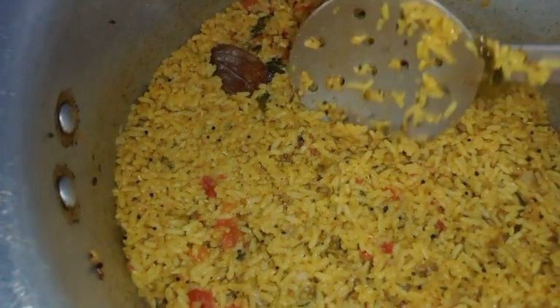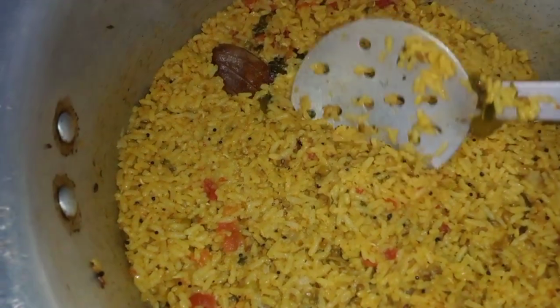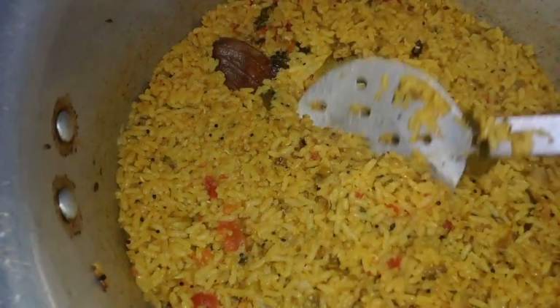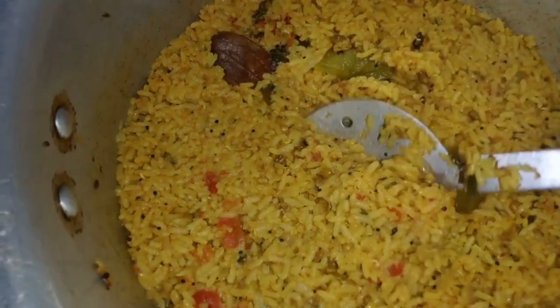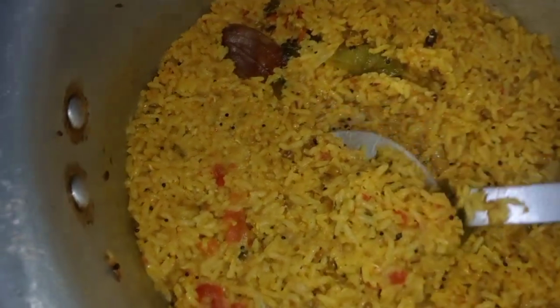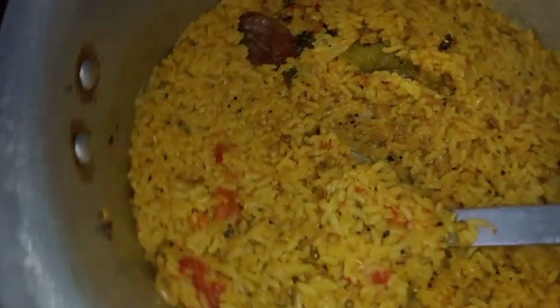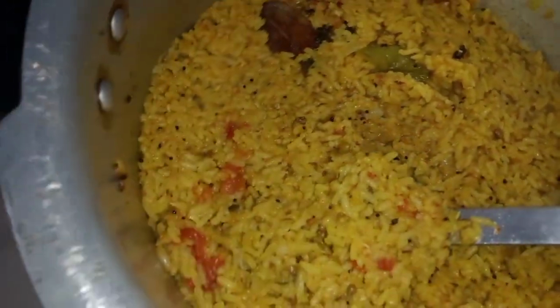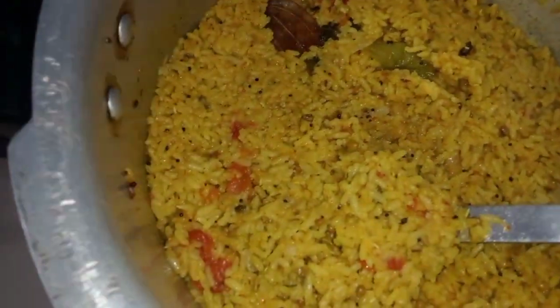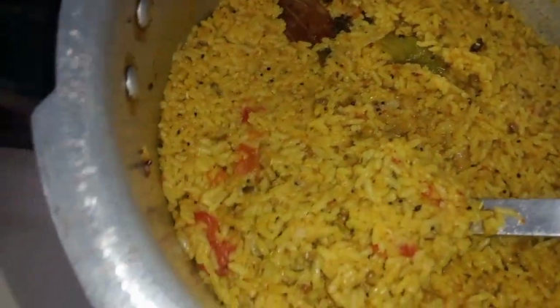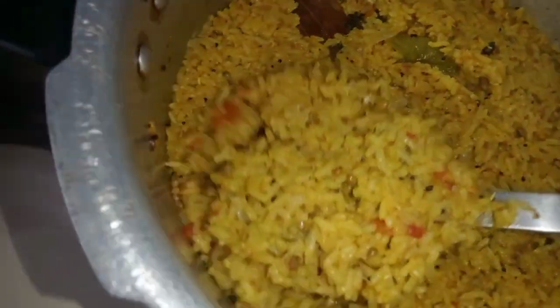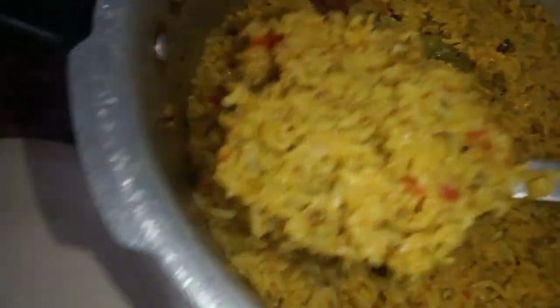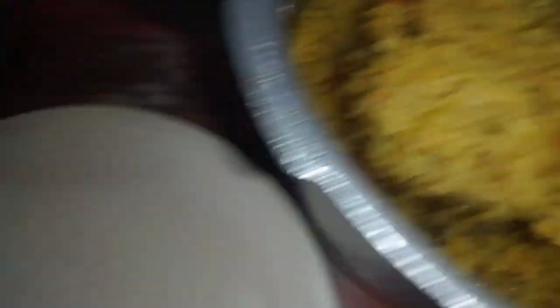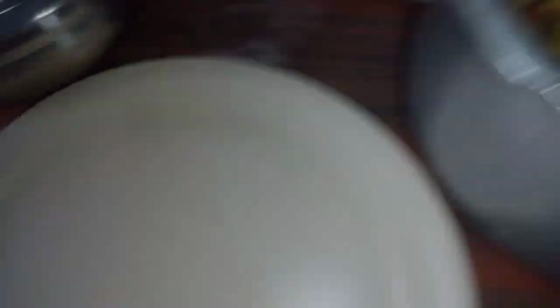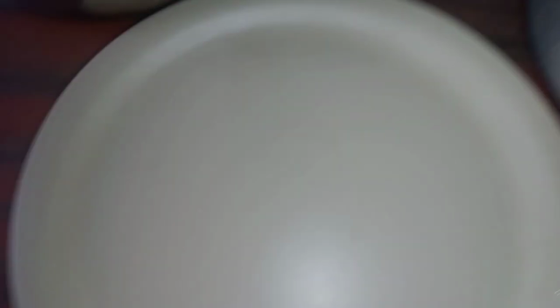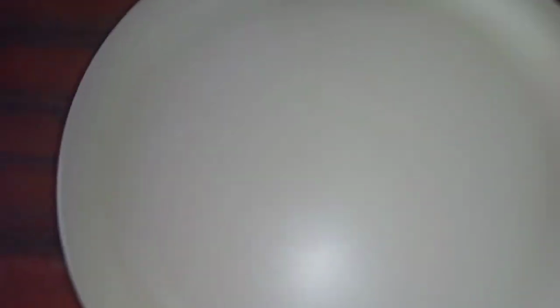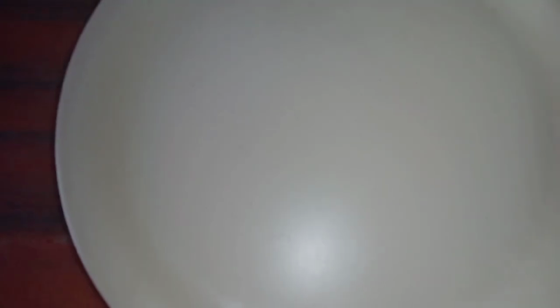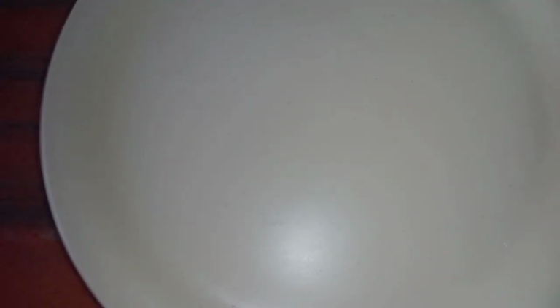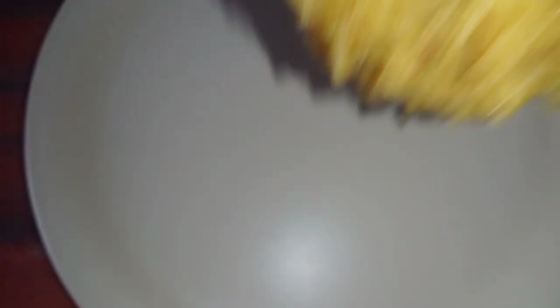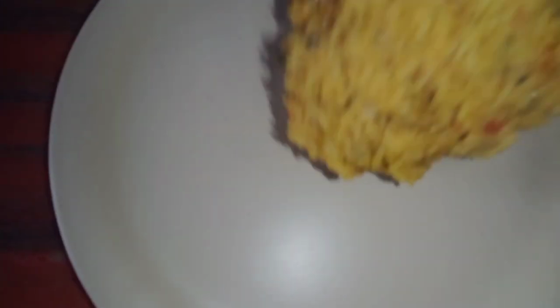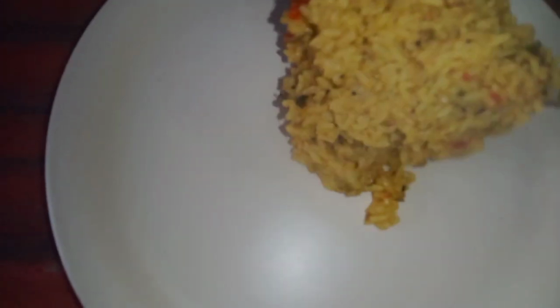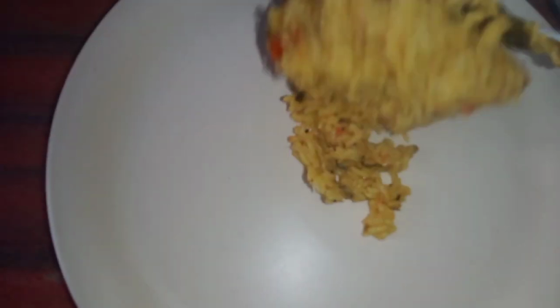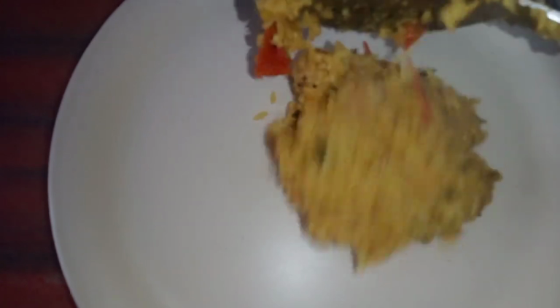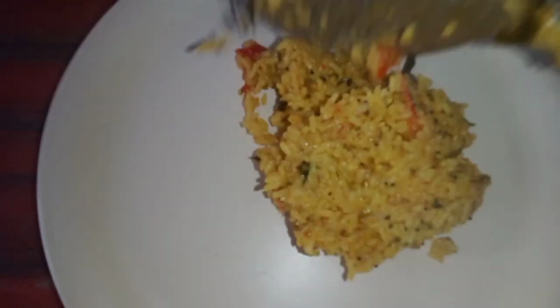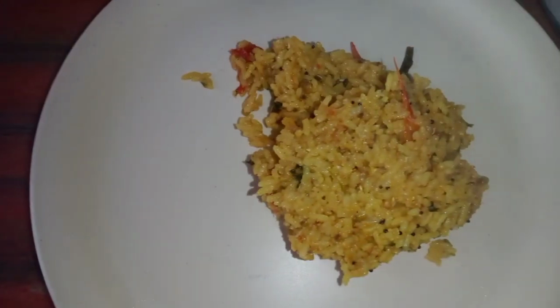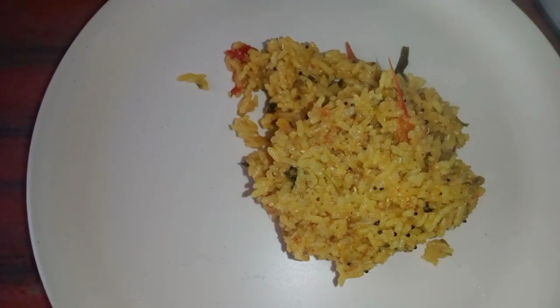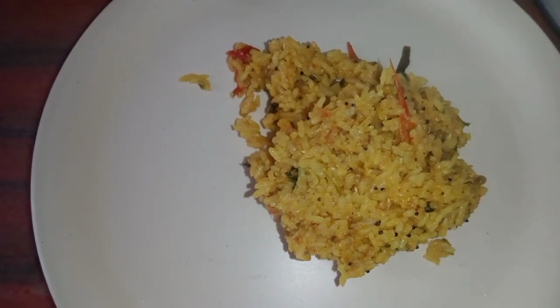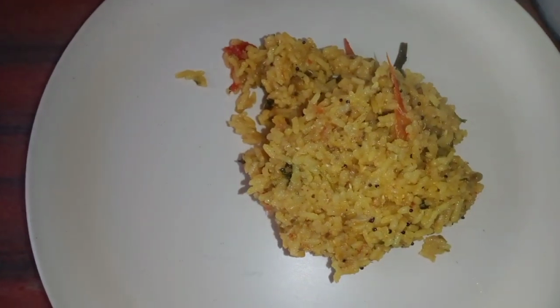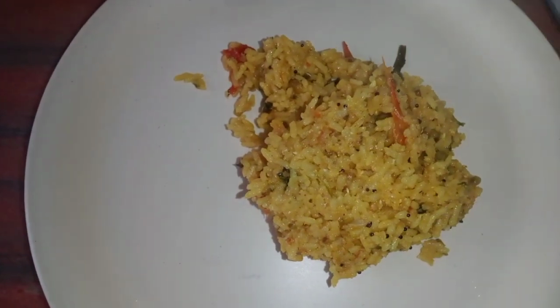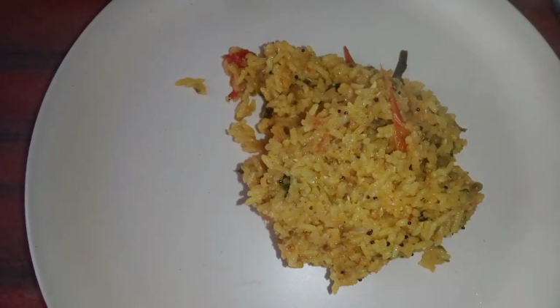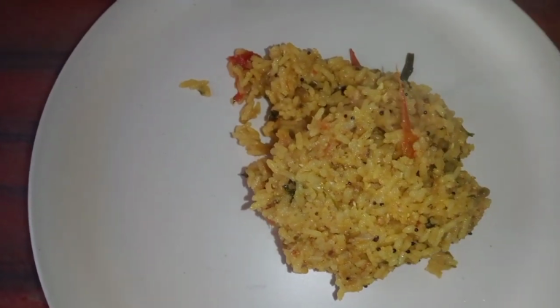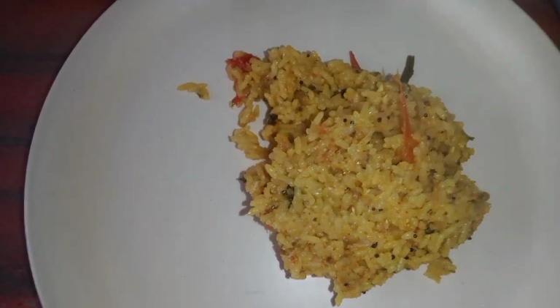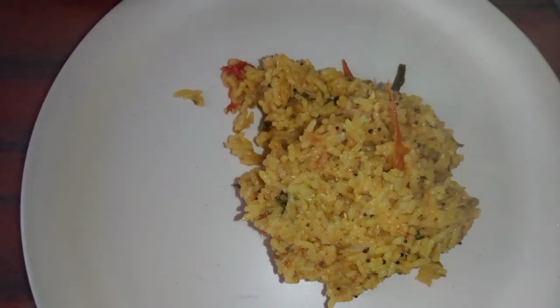It doesn't look like it, but it is a very nice dish. We have to make a lot of flavor and a lot of taste.